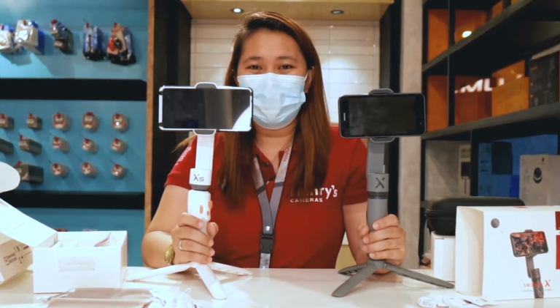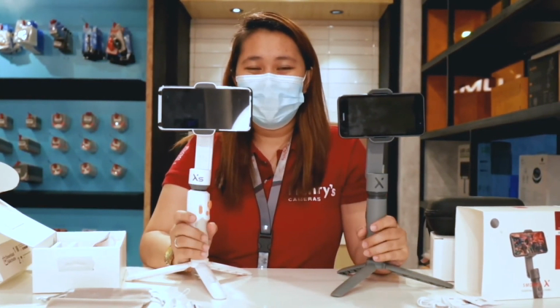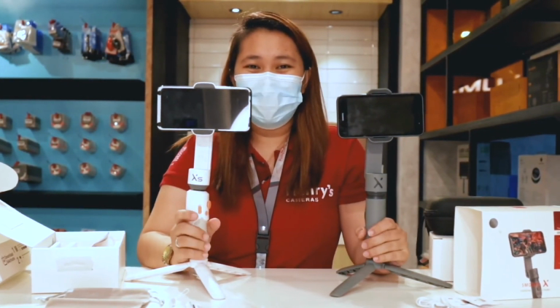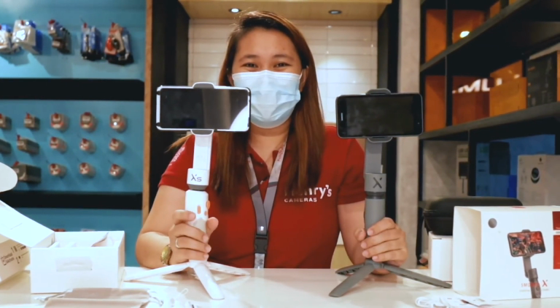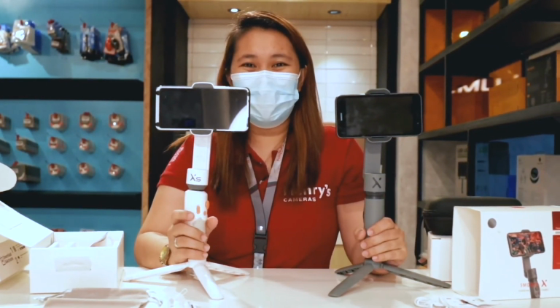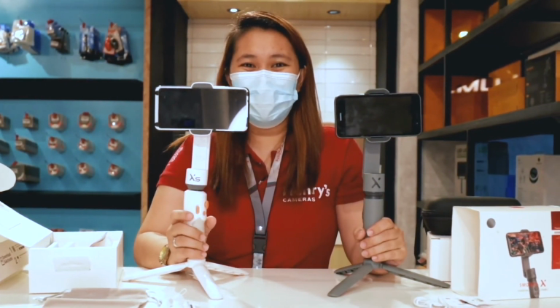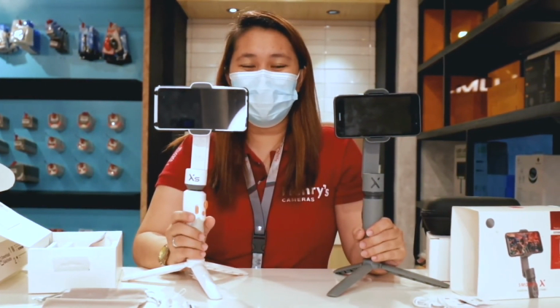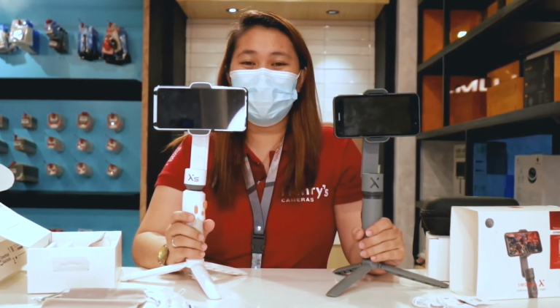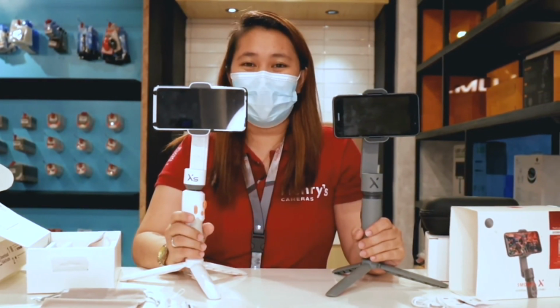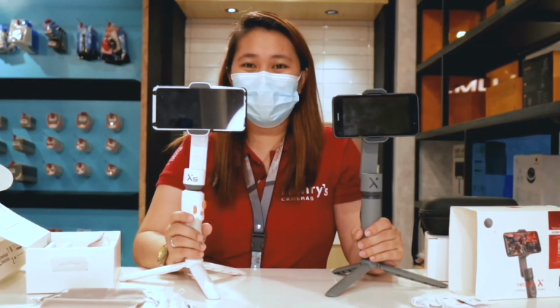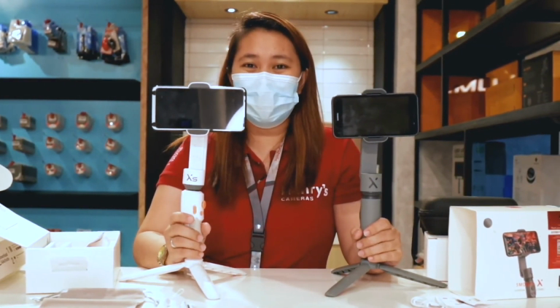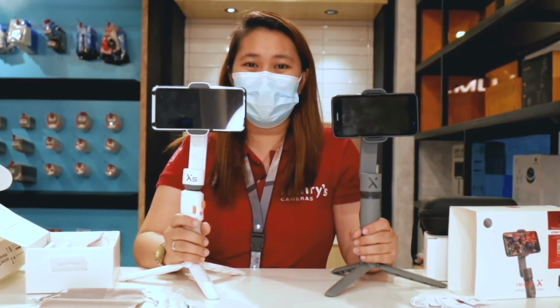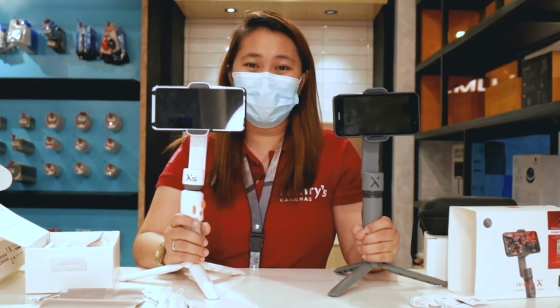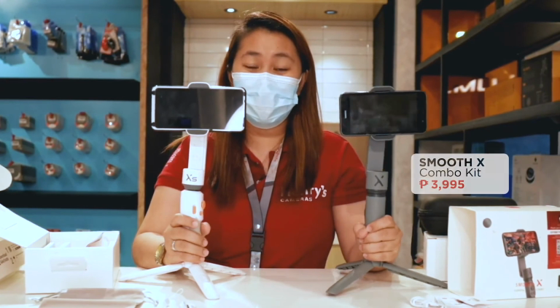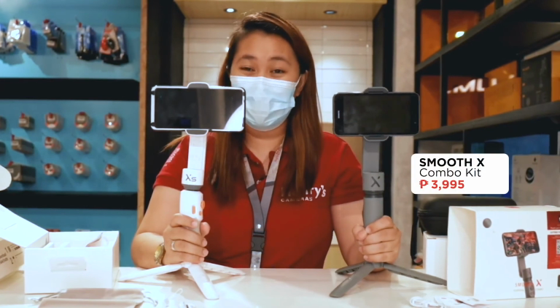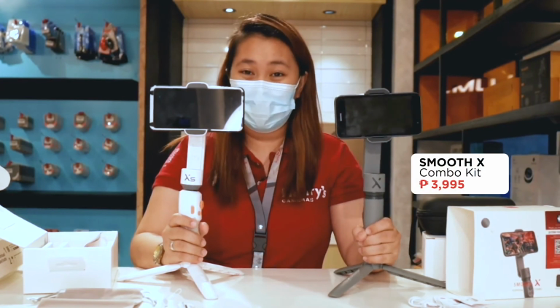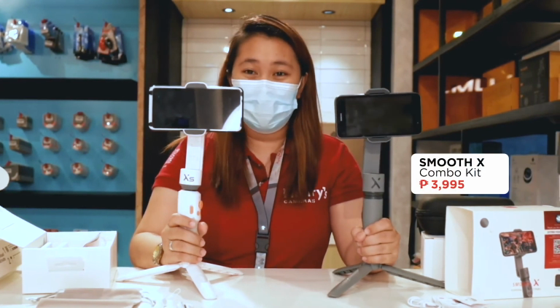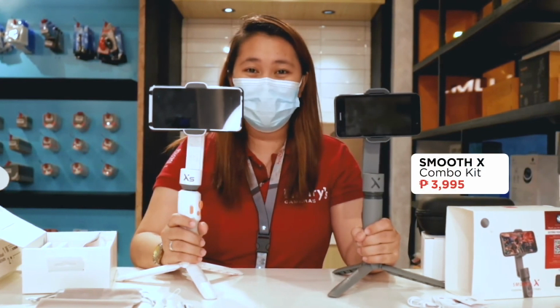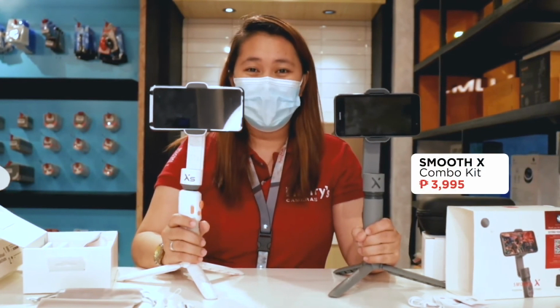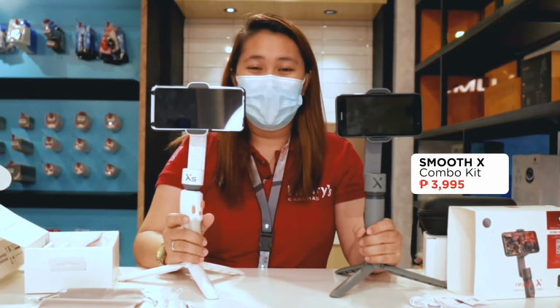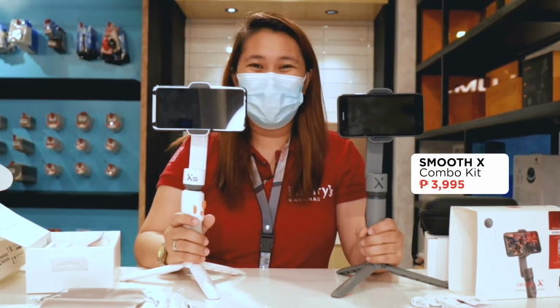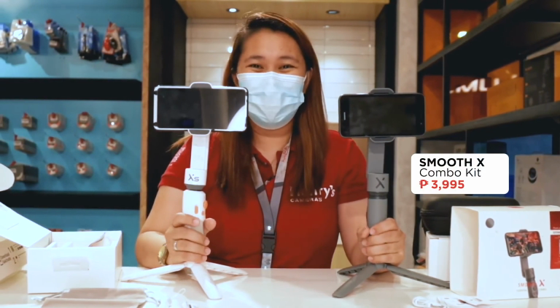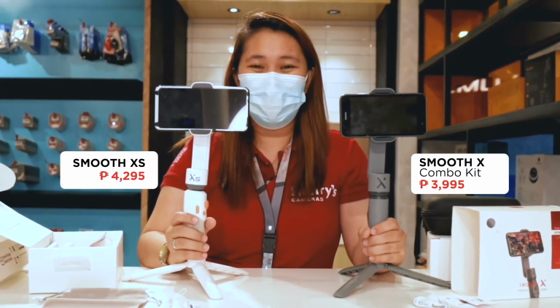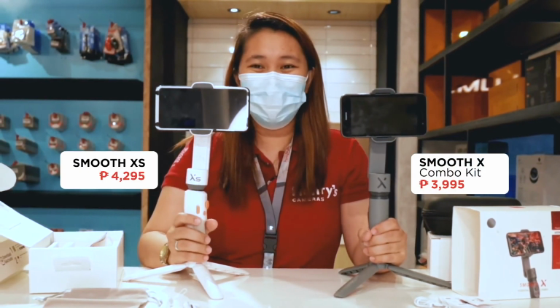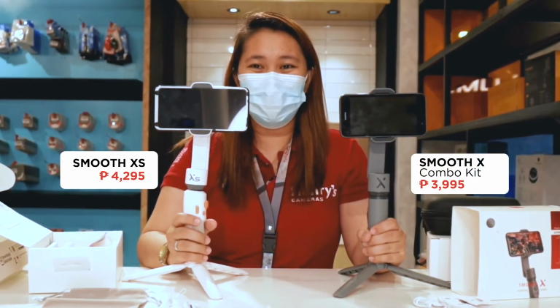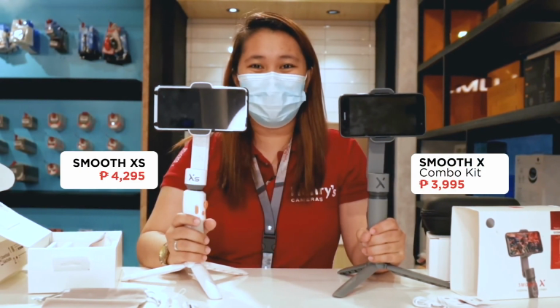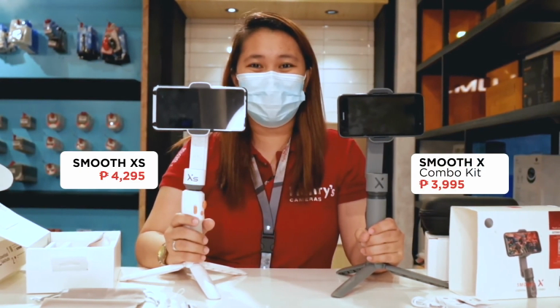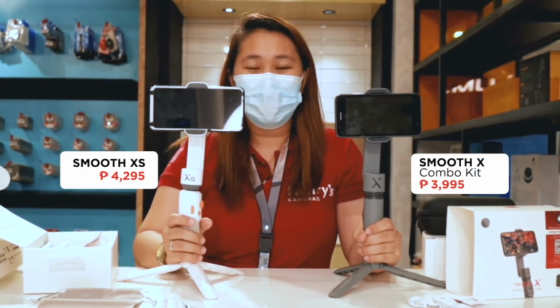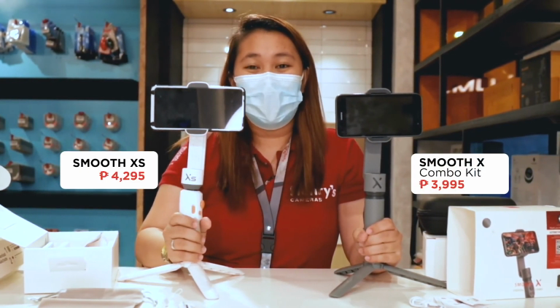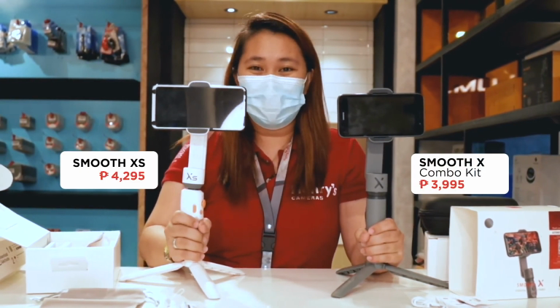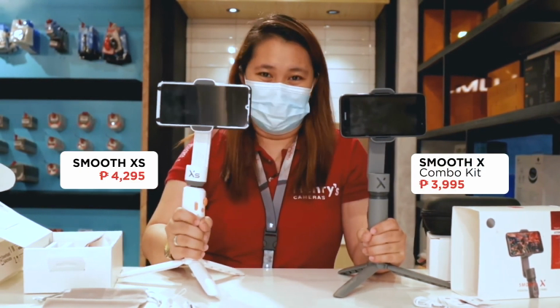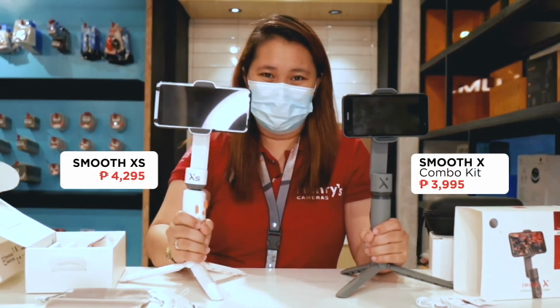So this is how to set up the Zhiyun Smooth X Essential Combo and the Zhiyun Smooth XS.